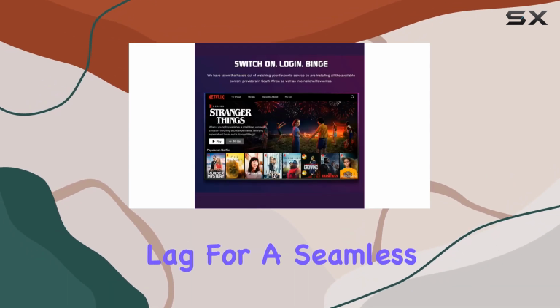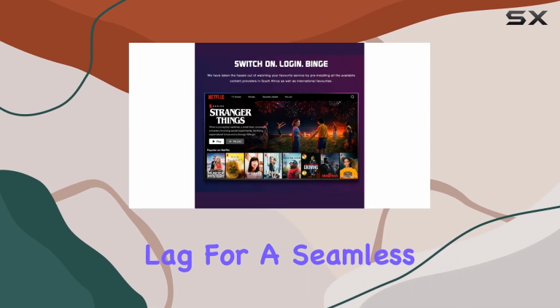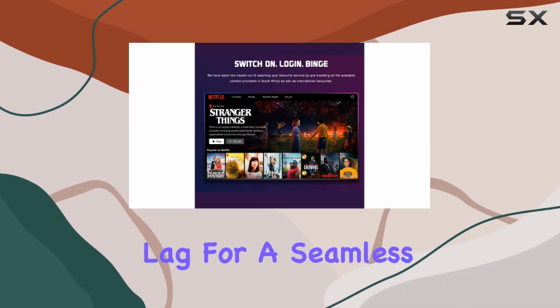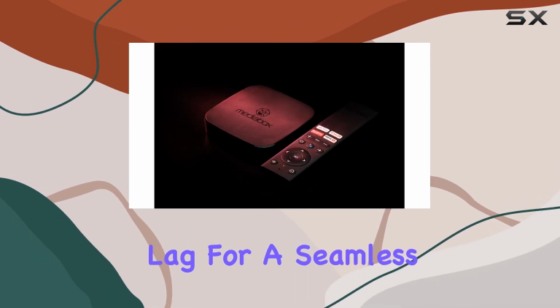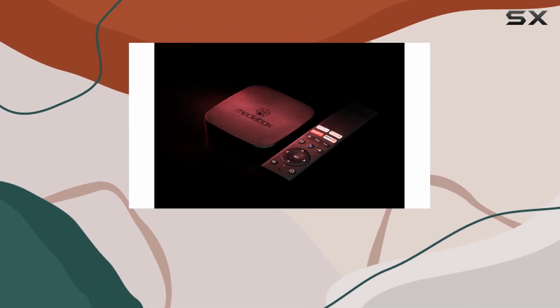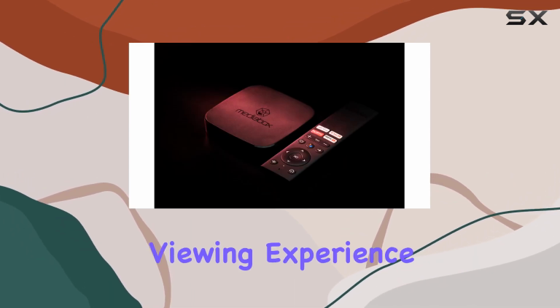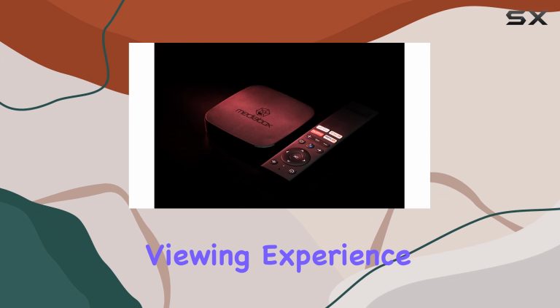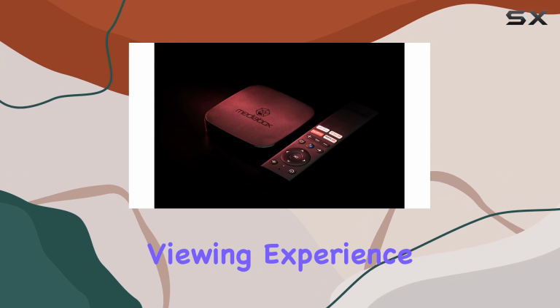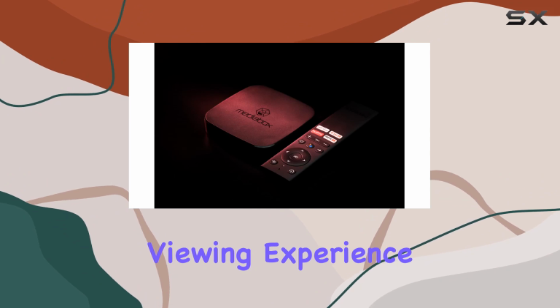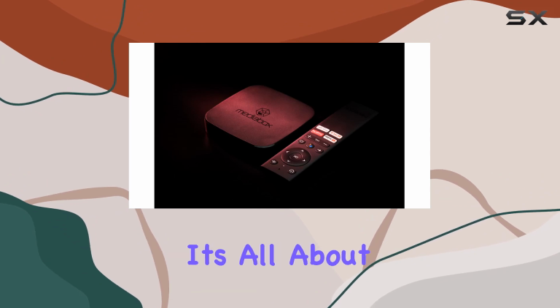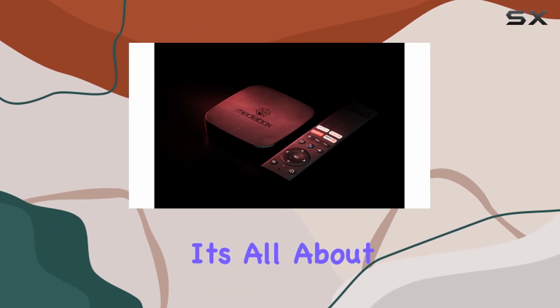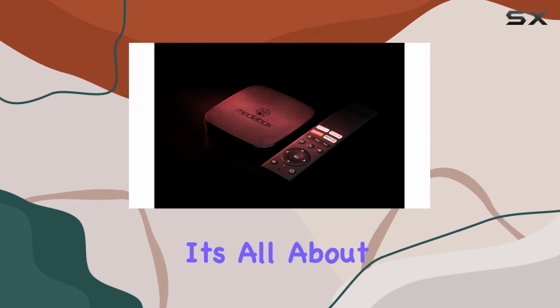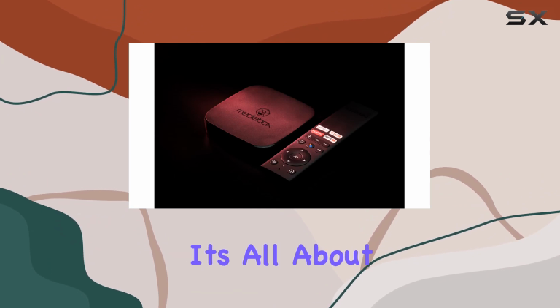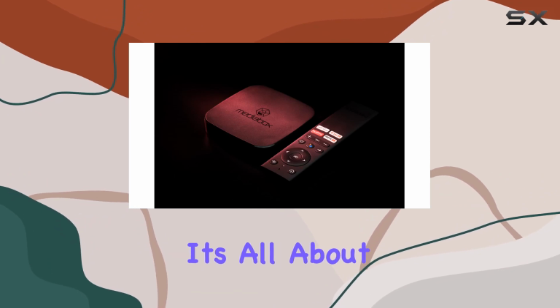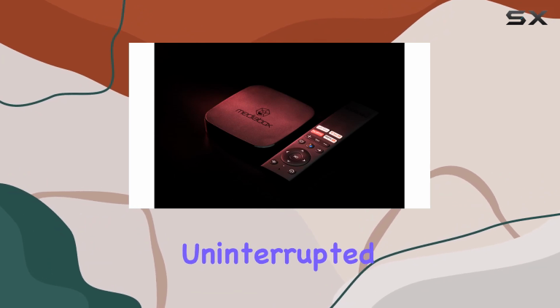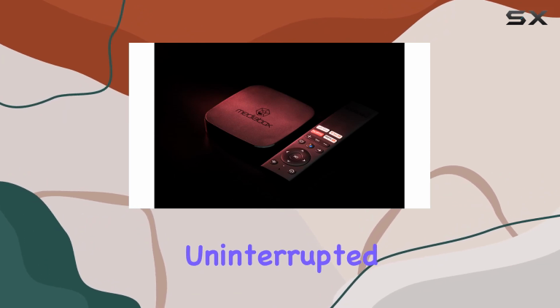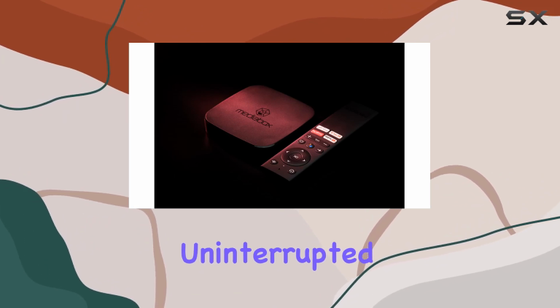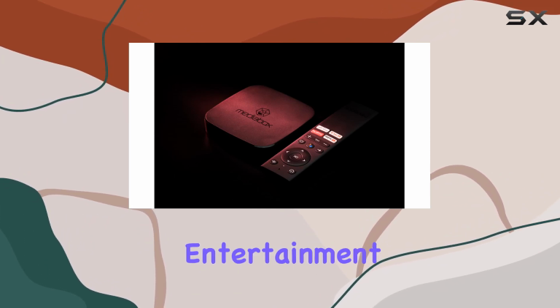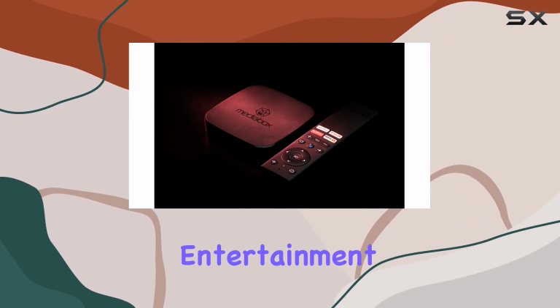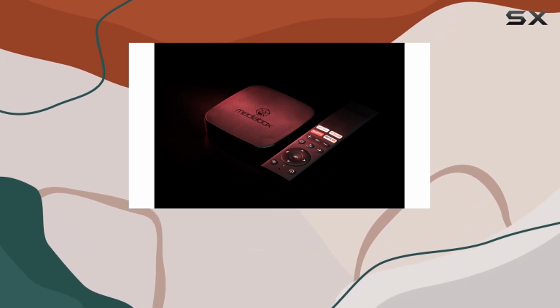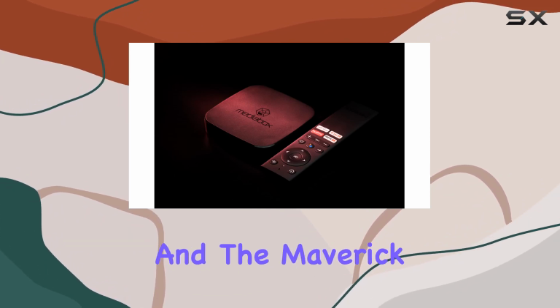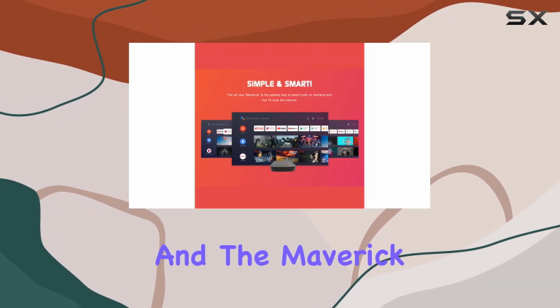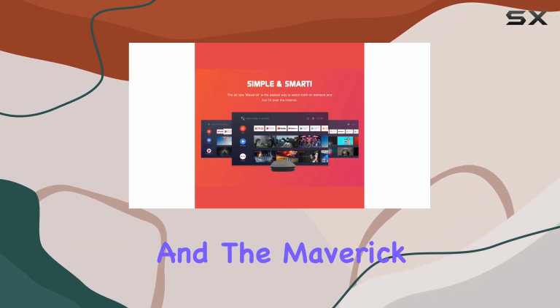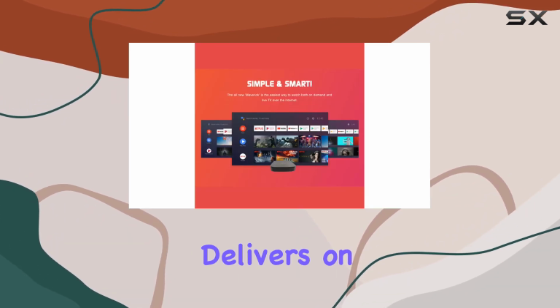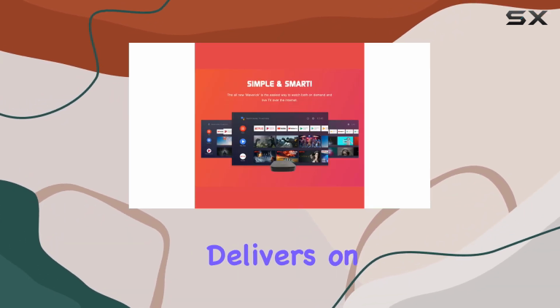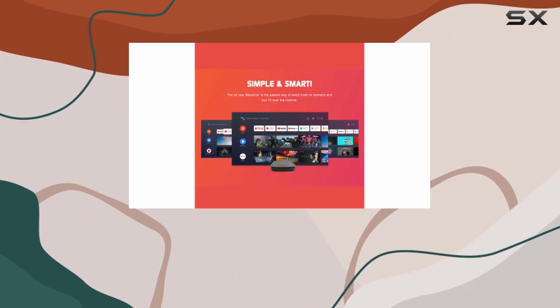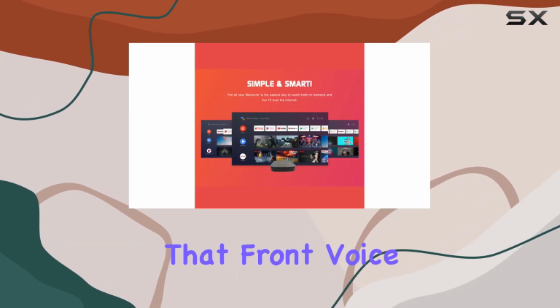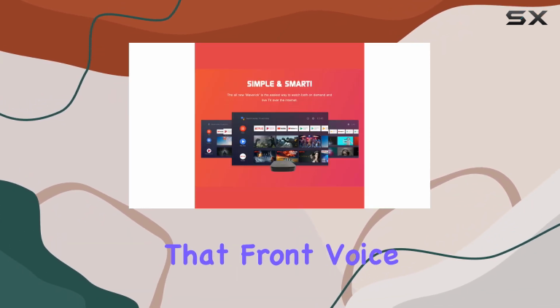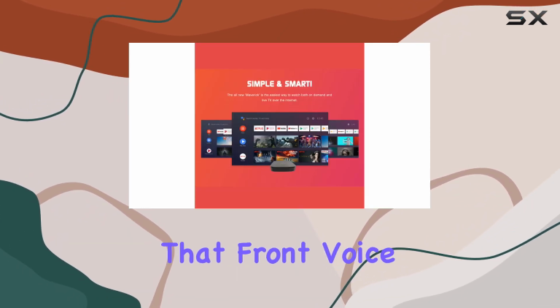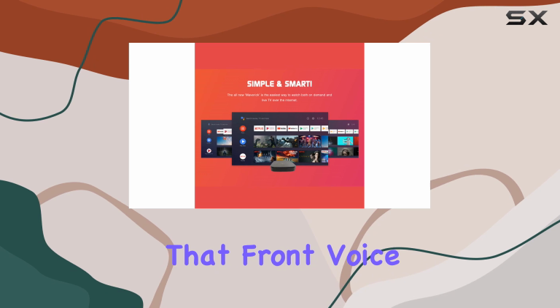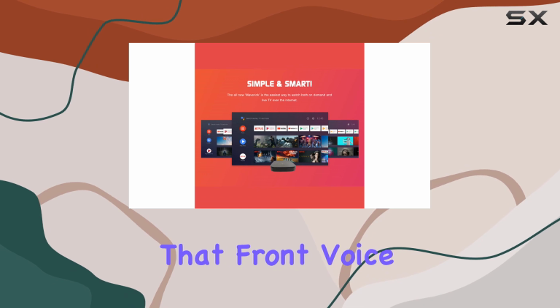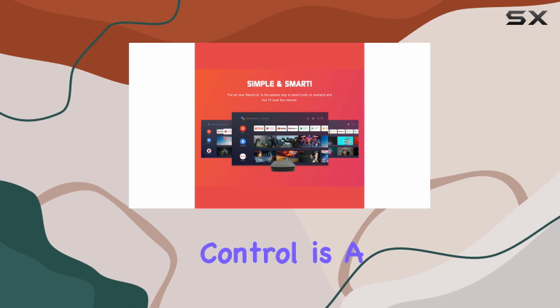Now let's address the streaming experience. The powerful hardware ensures smooth streaming, minimizing buffering and lag for a seamless viewing experience. It's all about uninterrupted entertainment, and the Maverick delivers on that front.